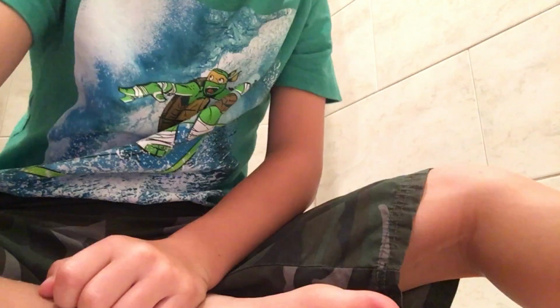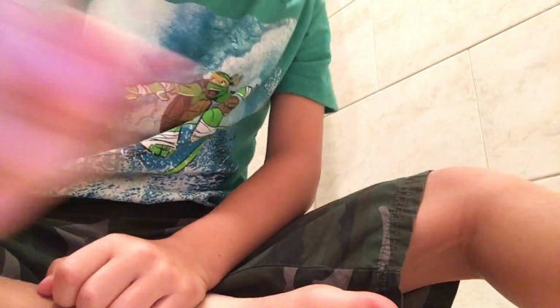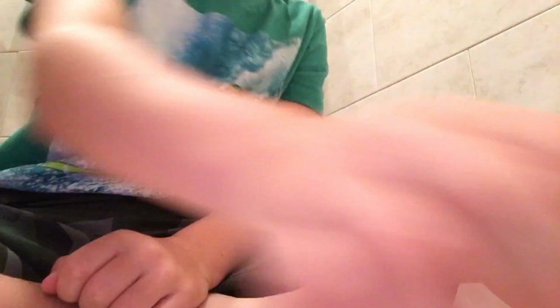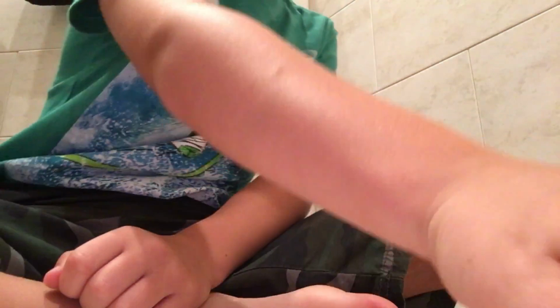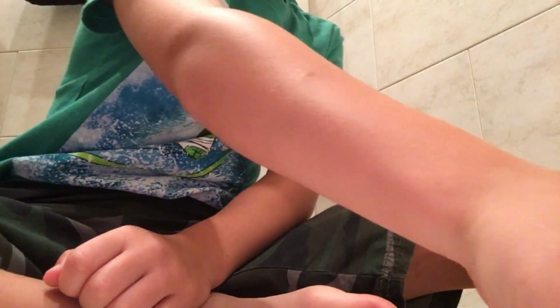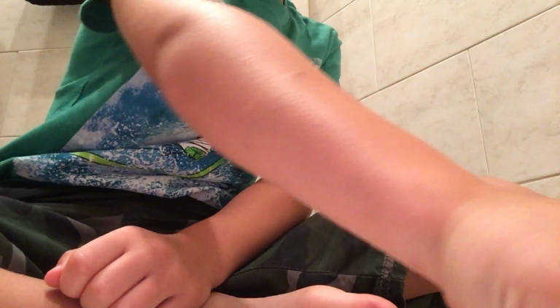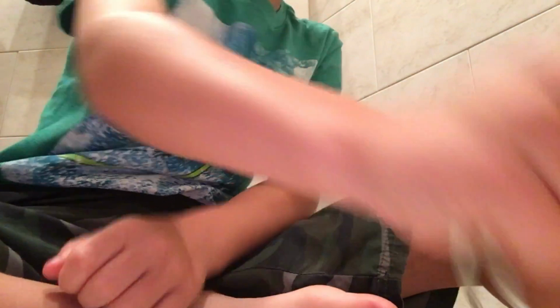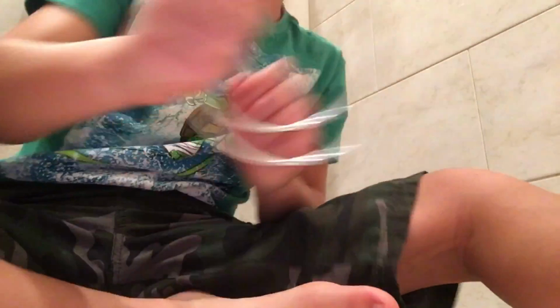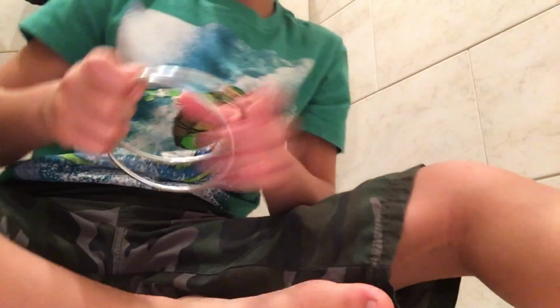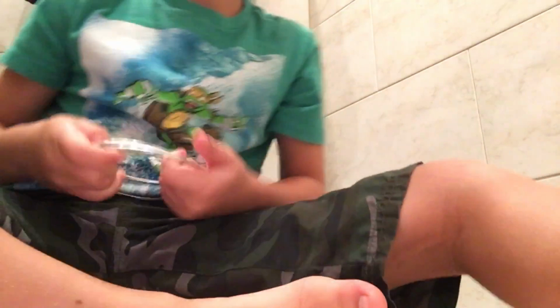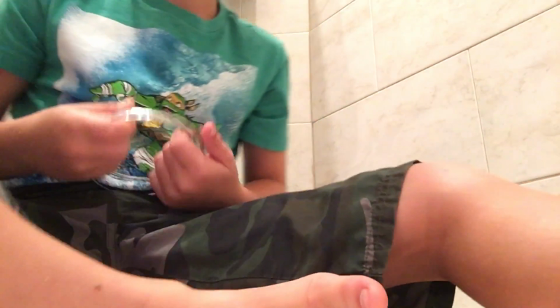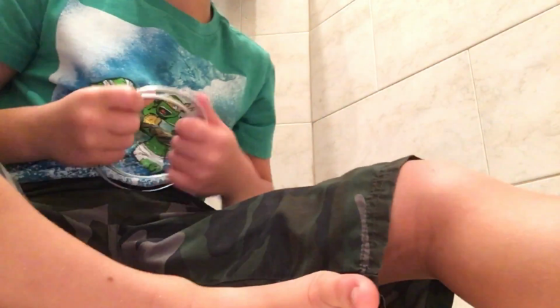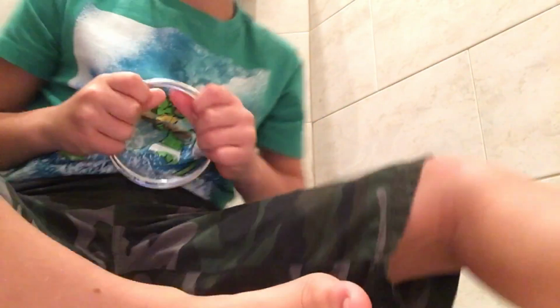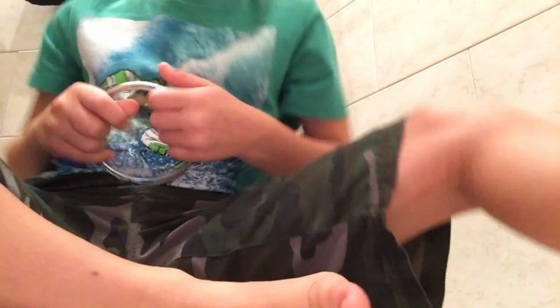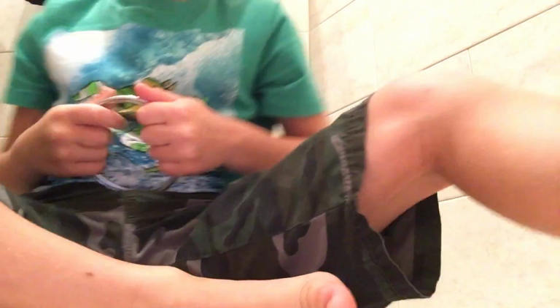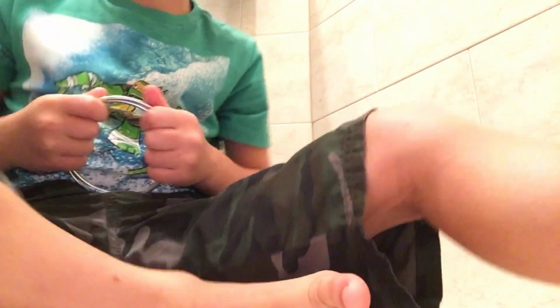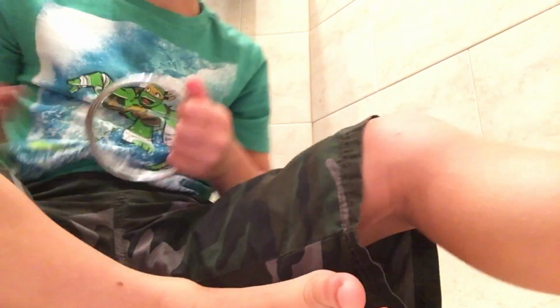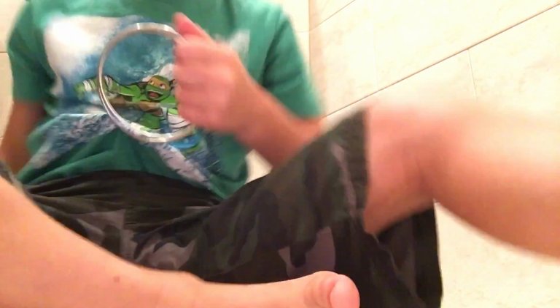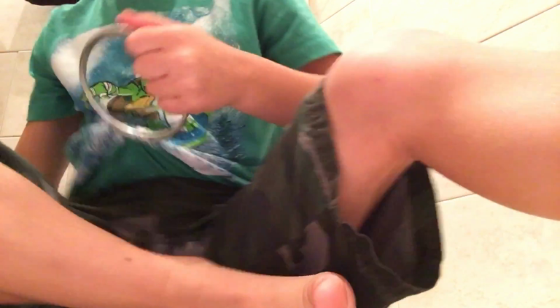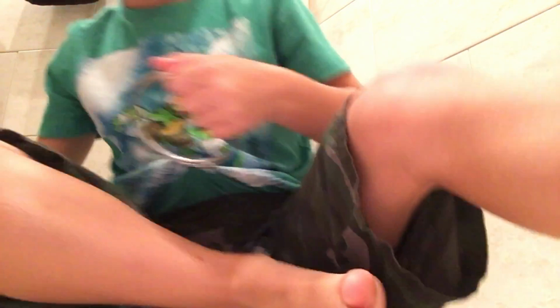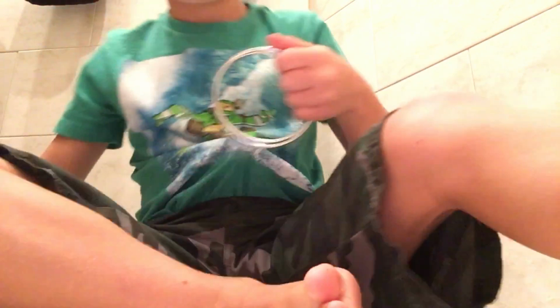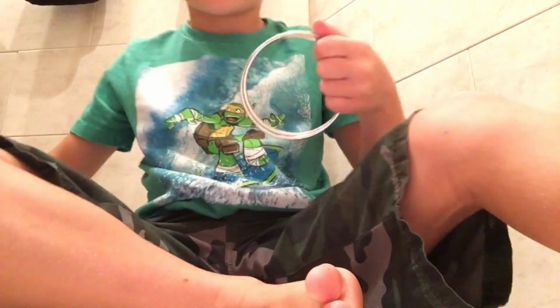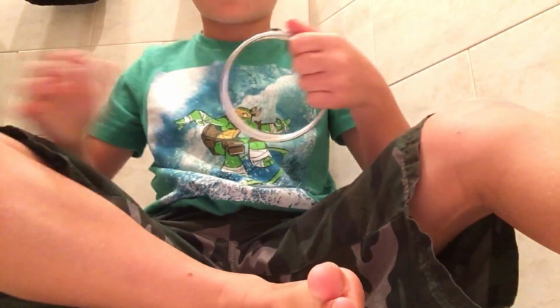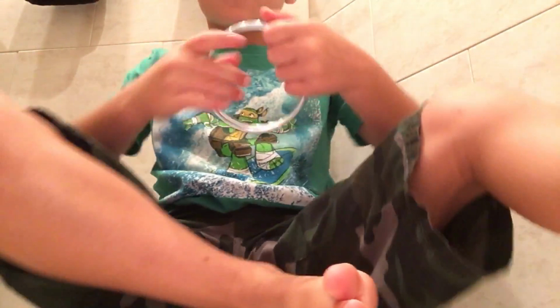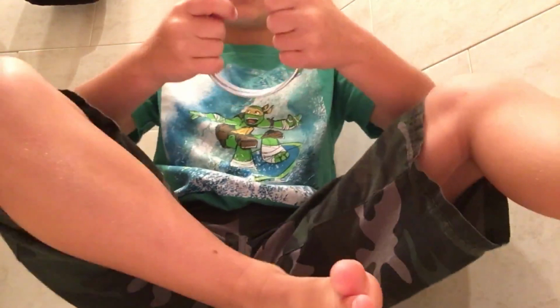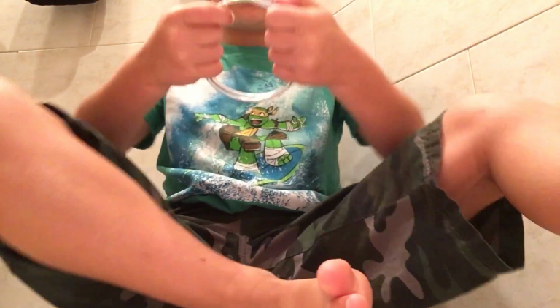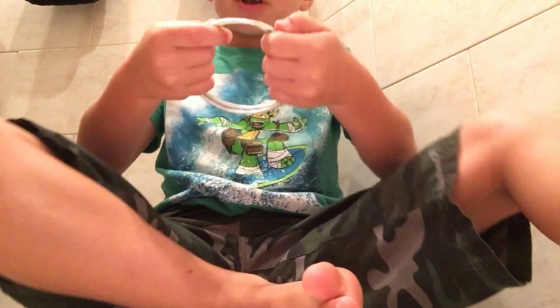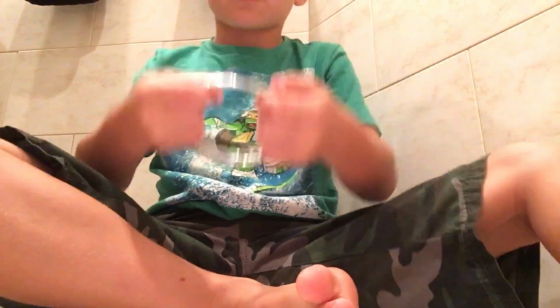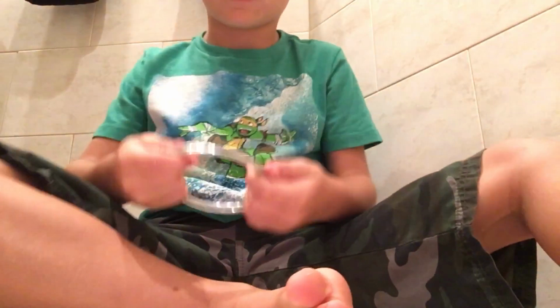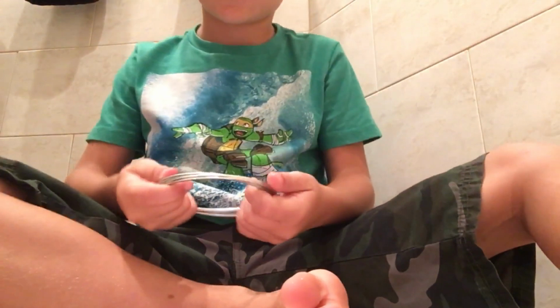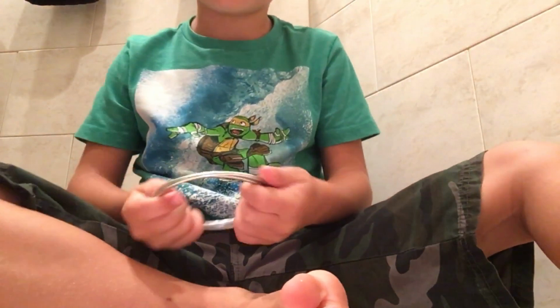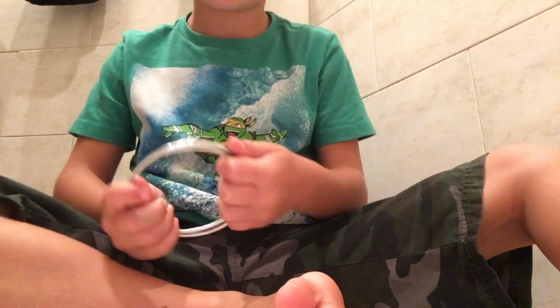Hey guys, Dragon0441. I'm going to be doing another fantasy magic trick. It's the linking ring.